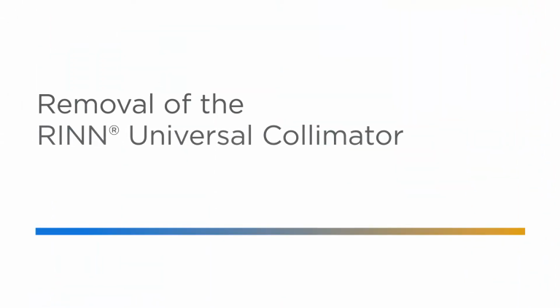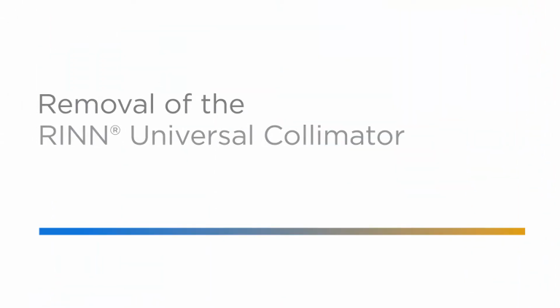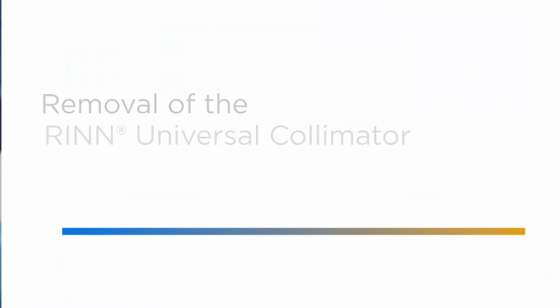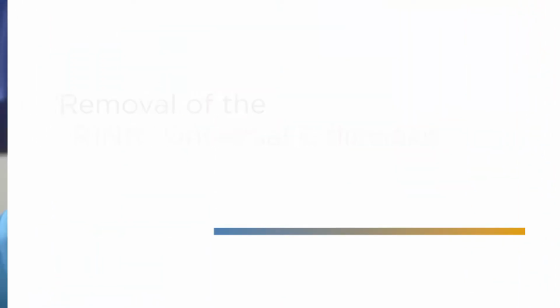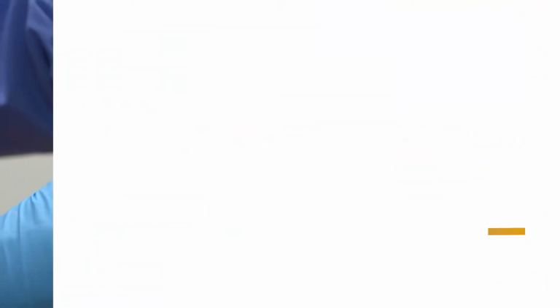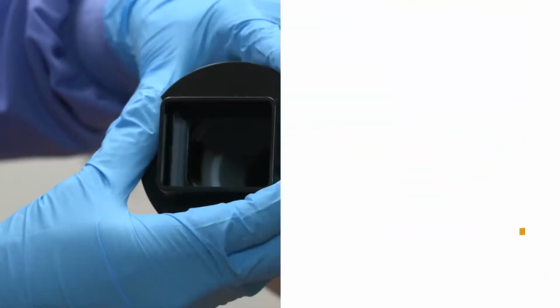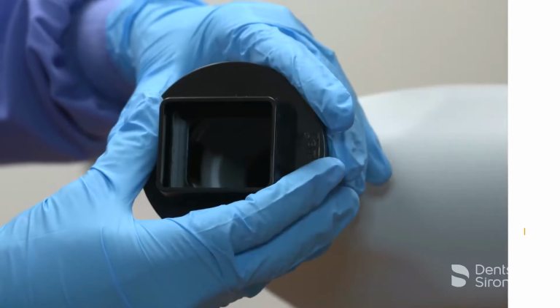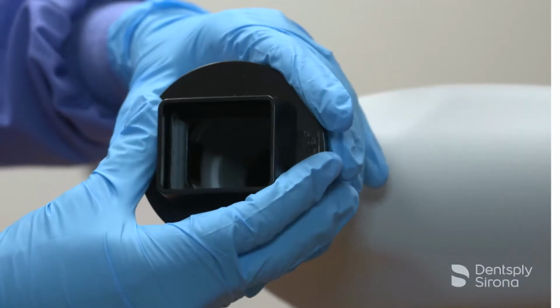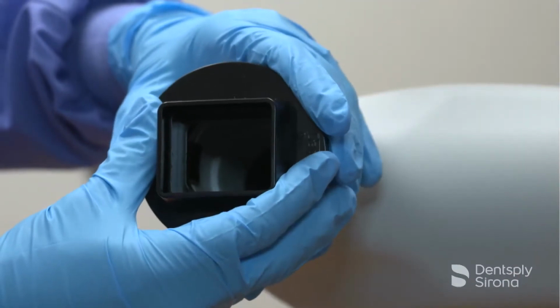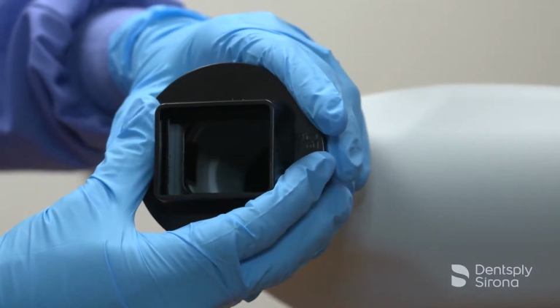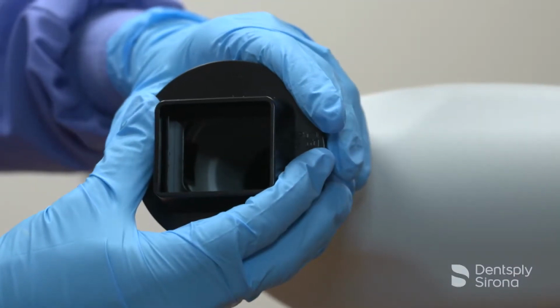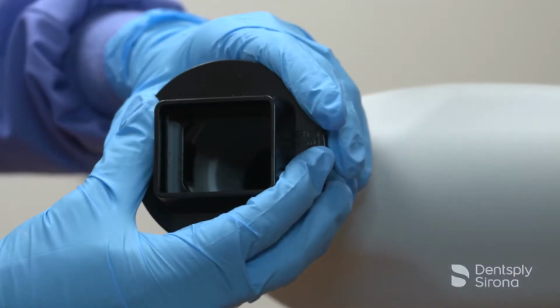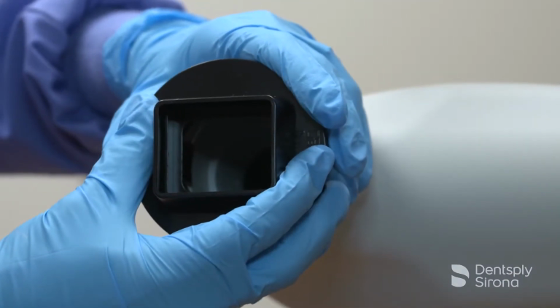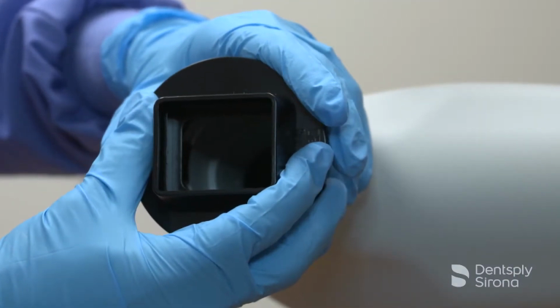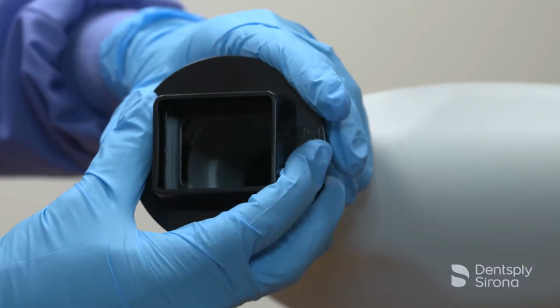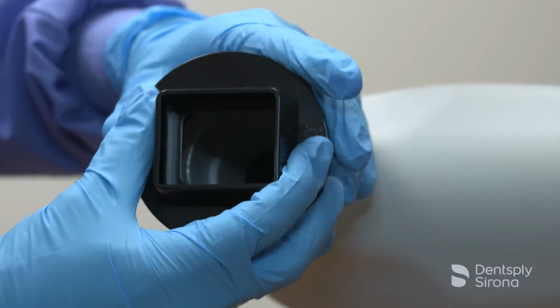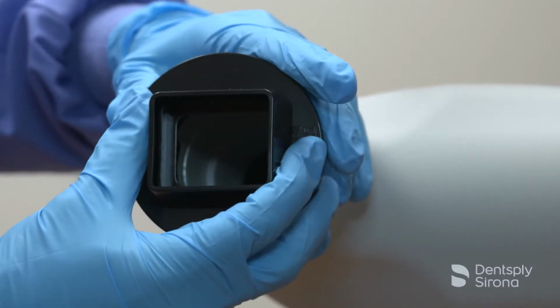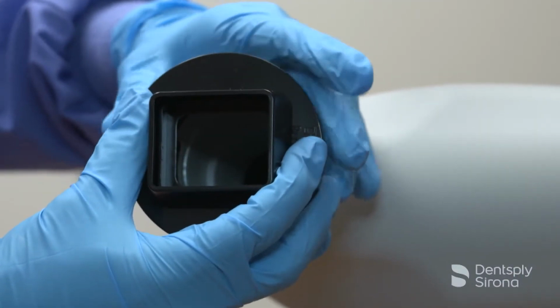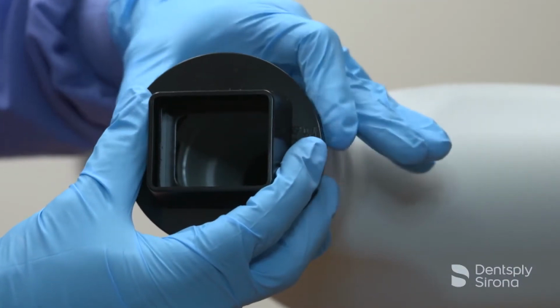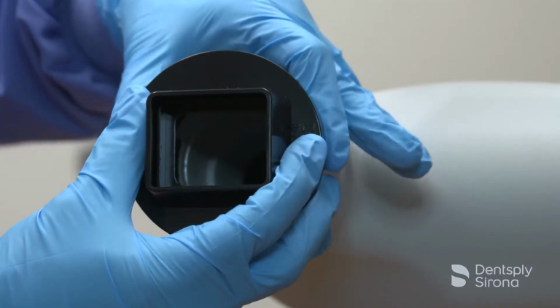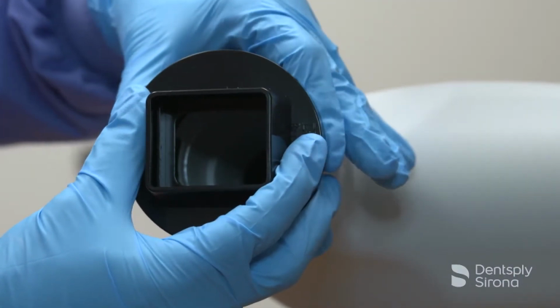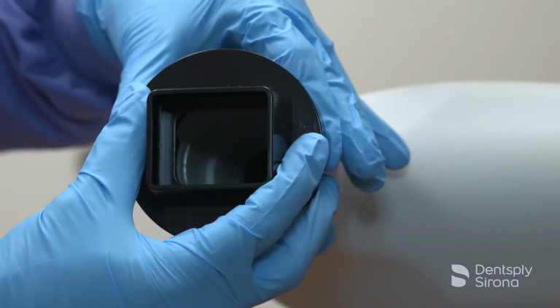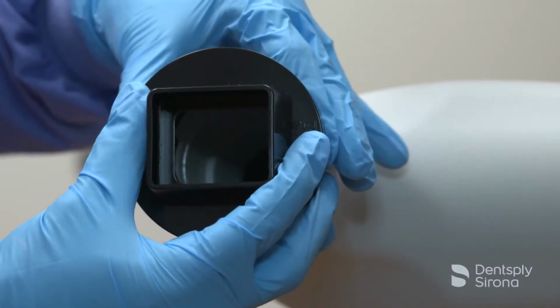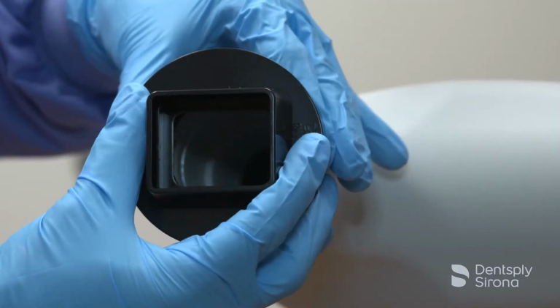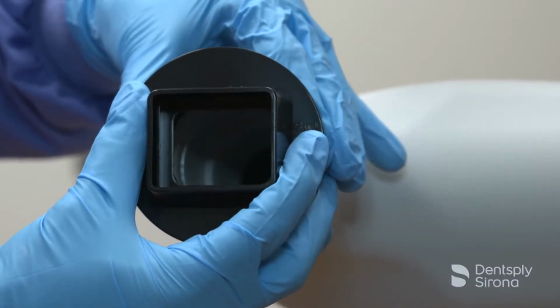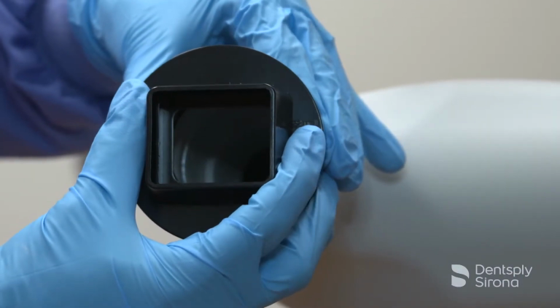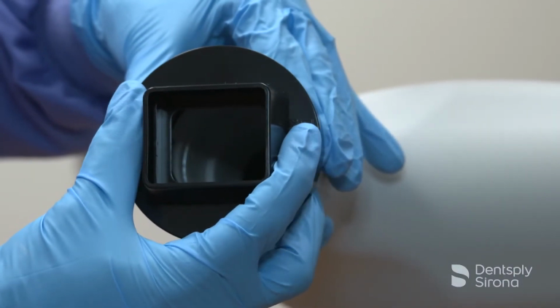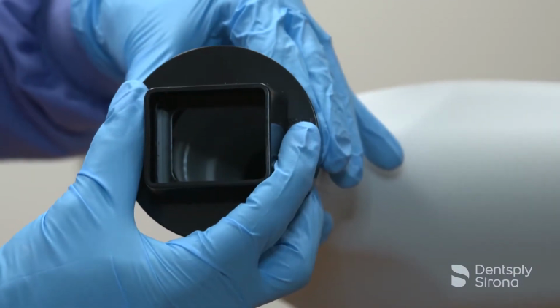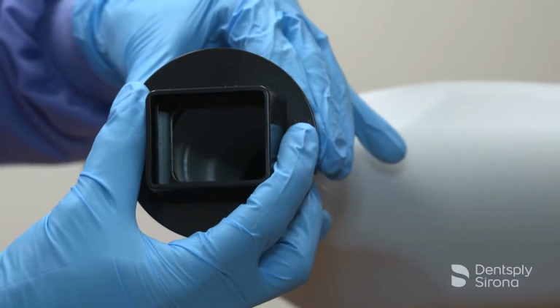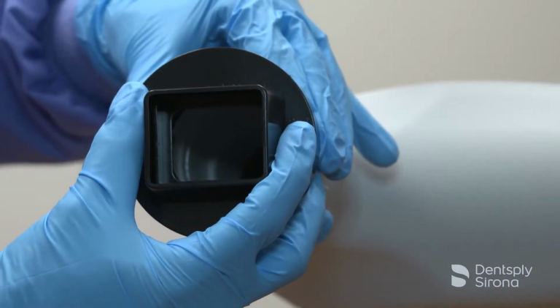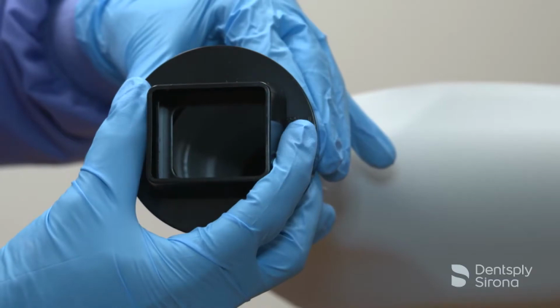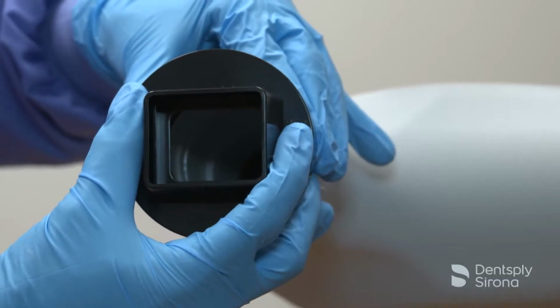To remove the RIN universal collimator, squeeze the inner legs towards the center of the unit until you can pull out the outer ring.